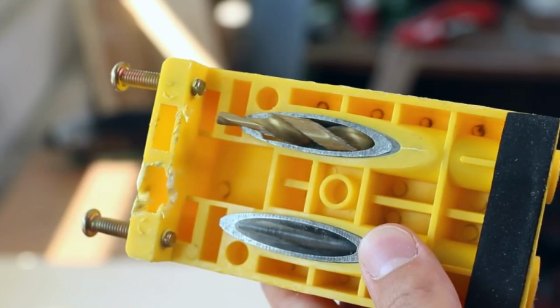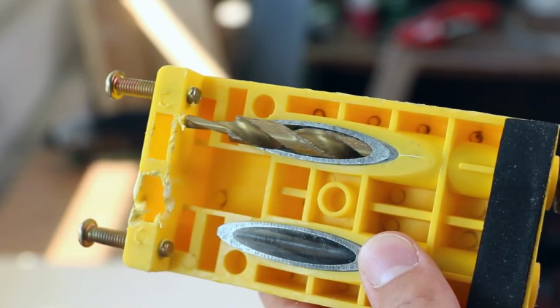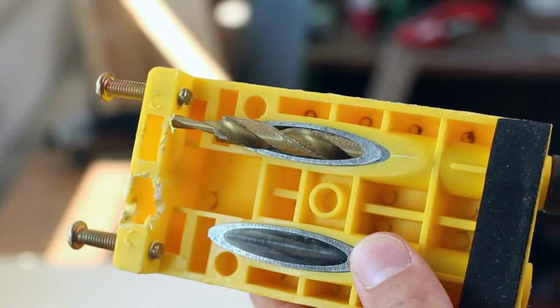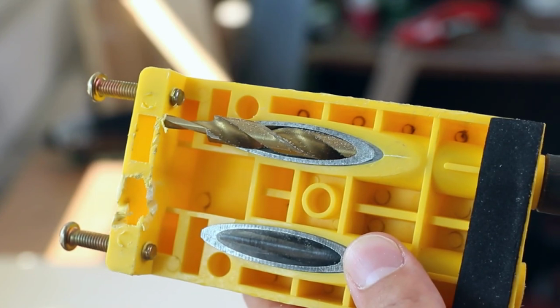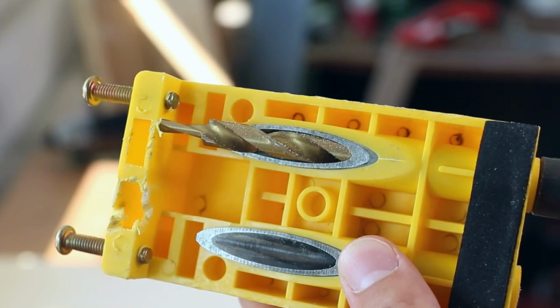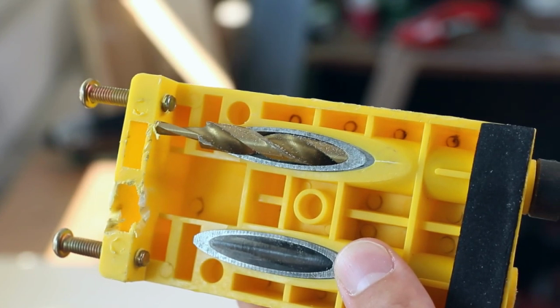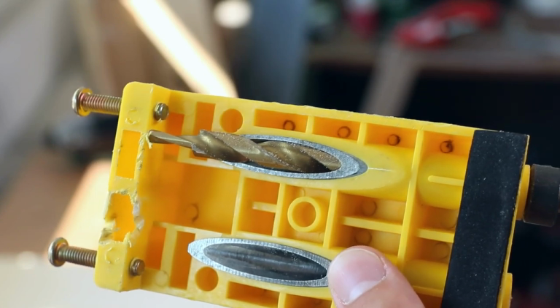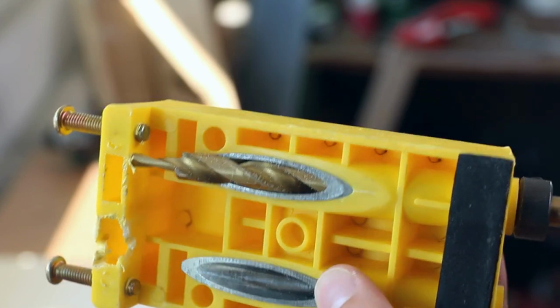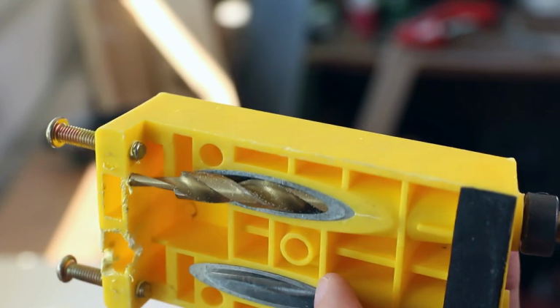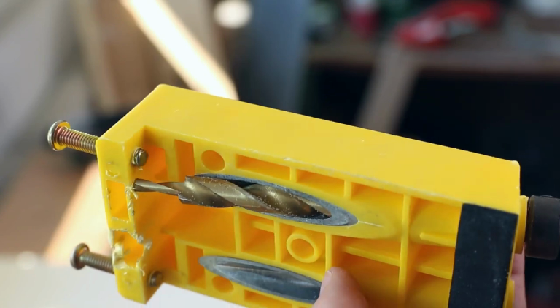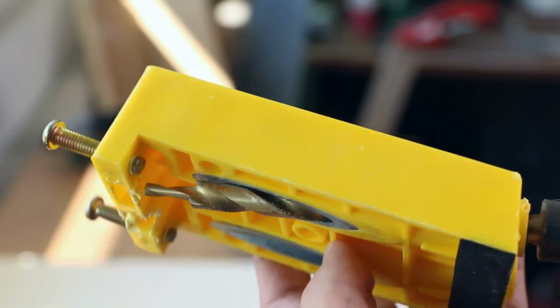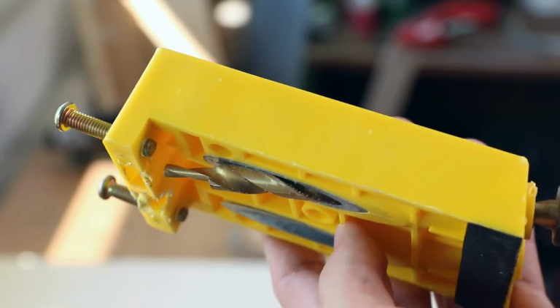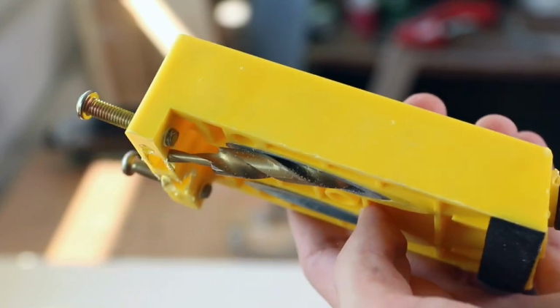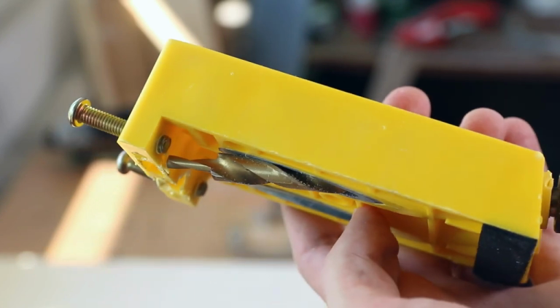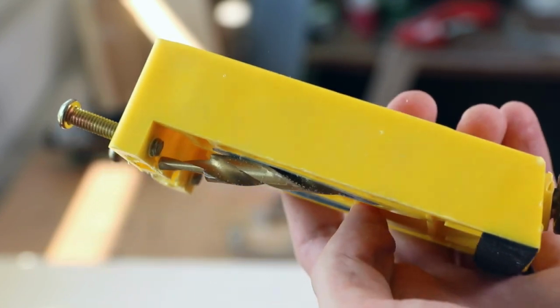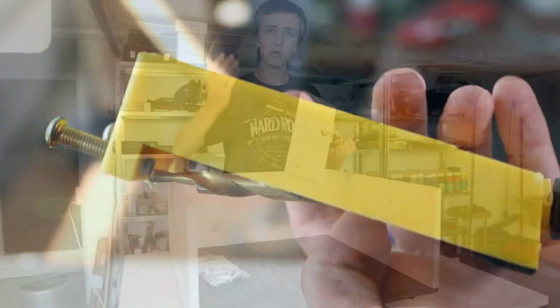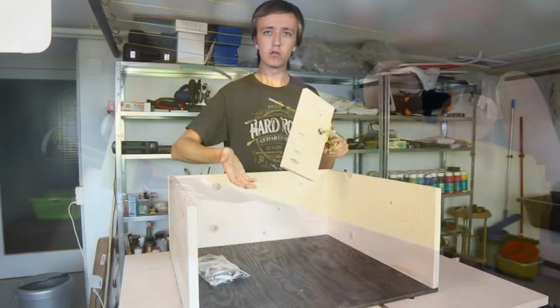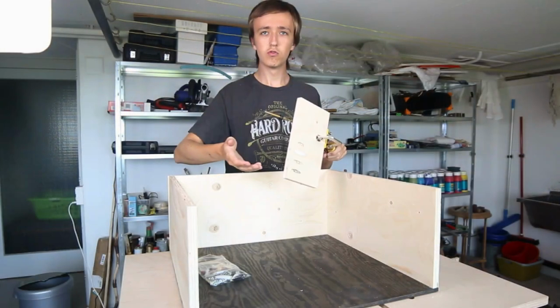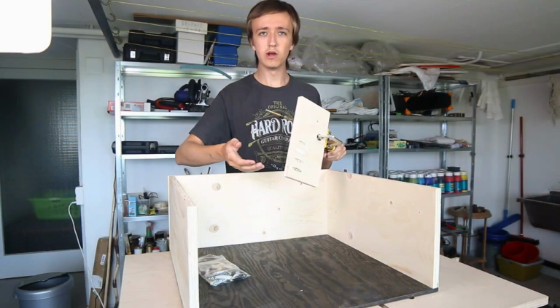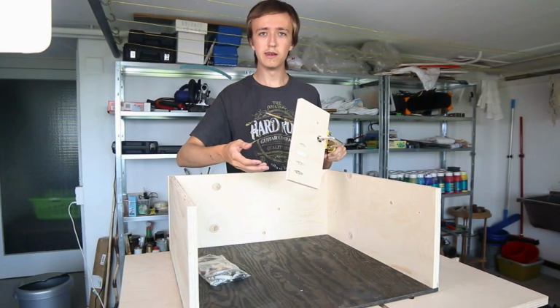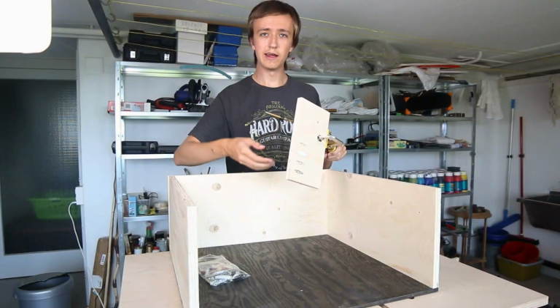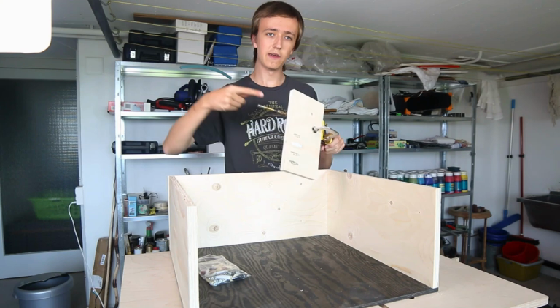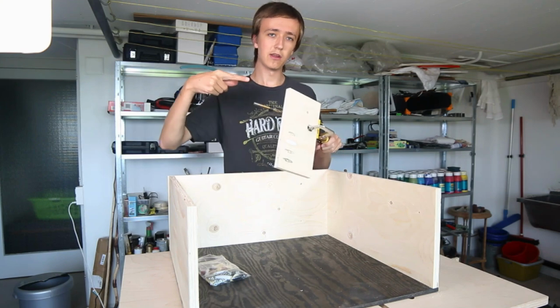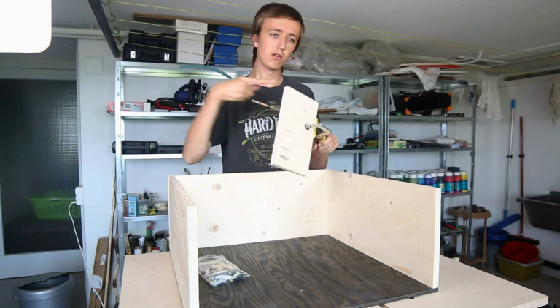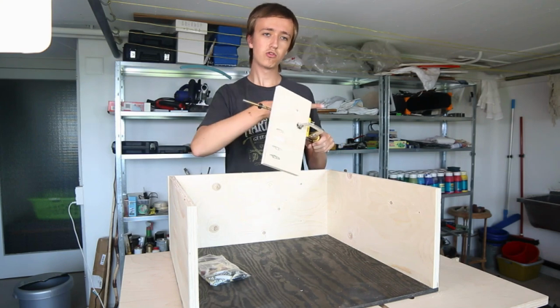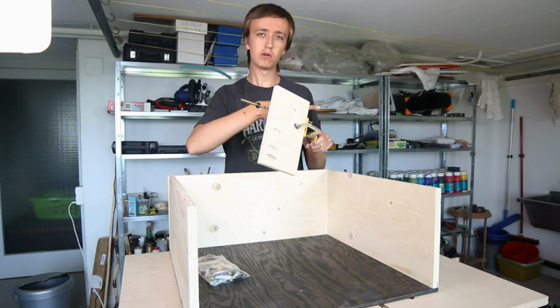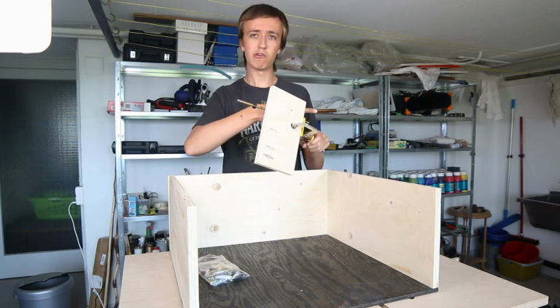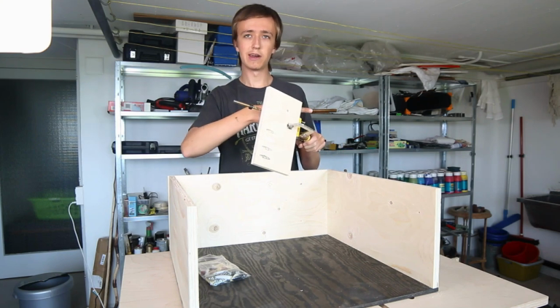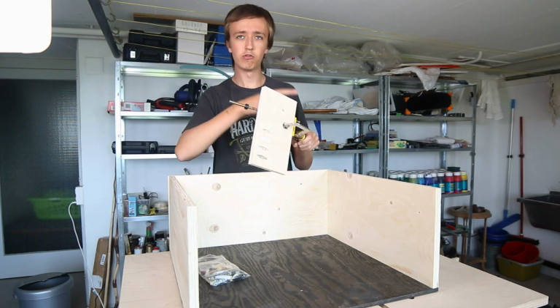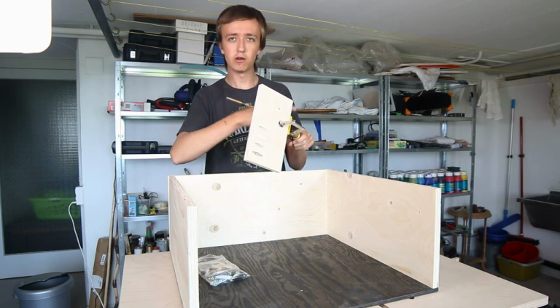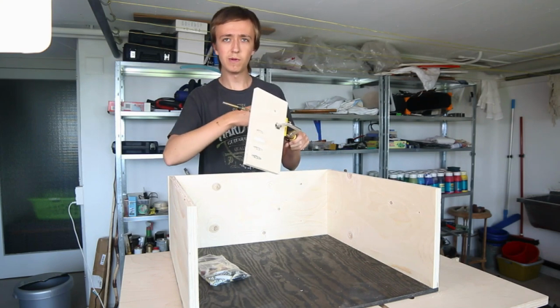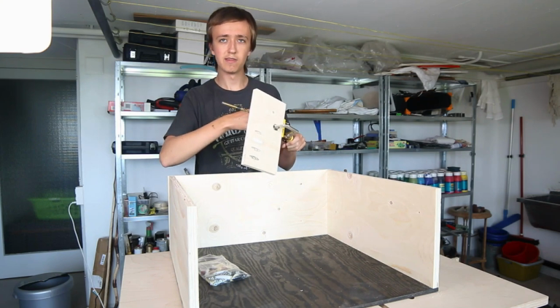And then it creates a hole where you can put the screw in, and you can screw directly into the other piece.